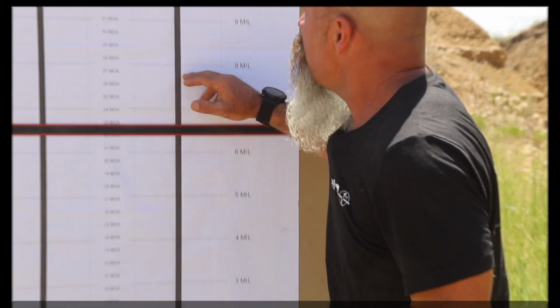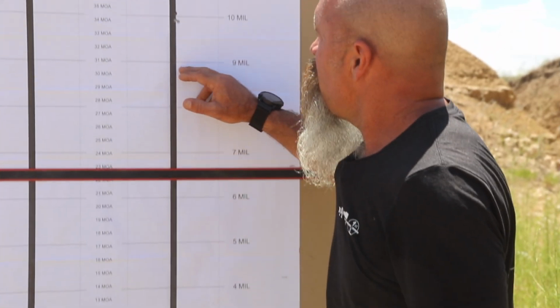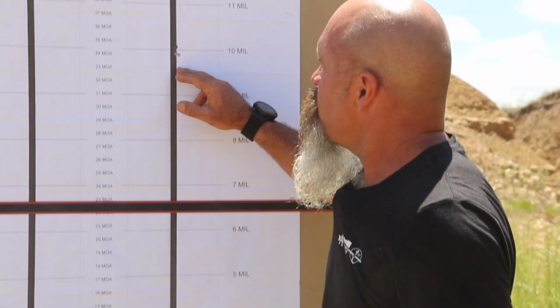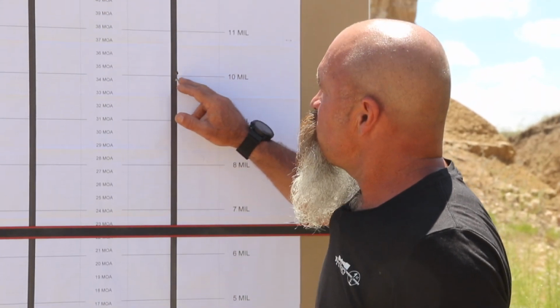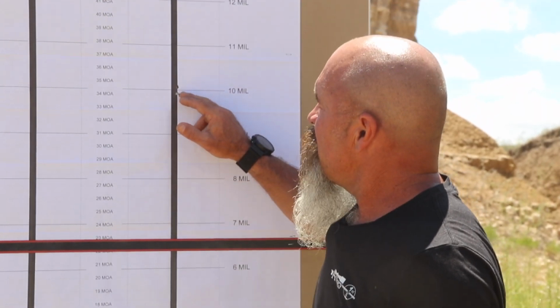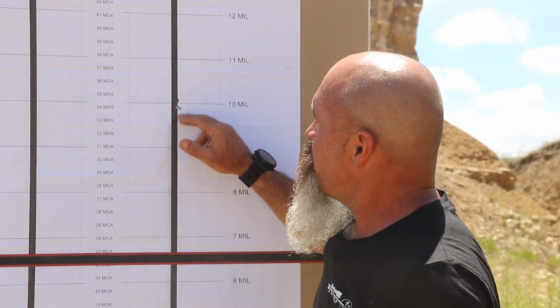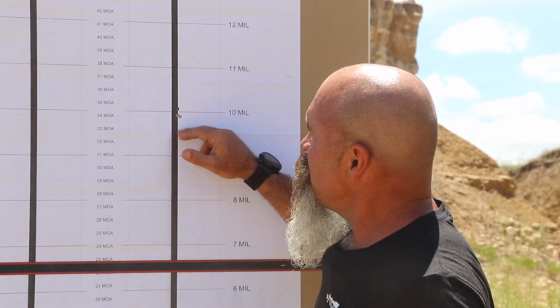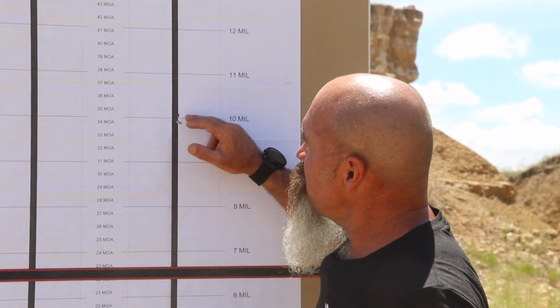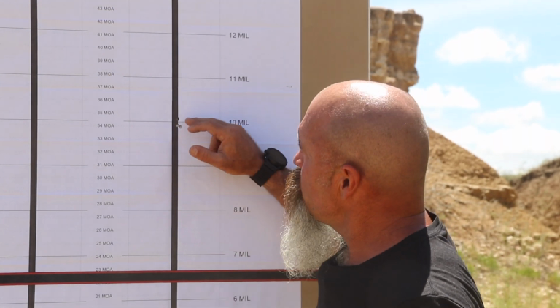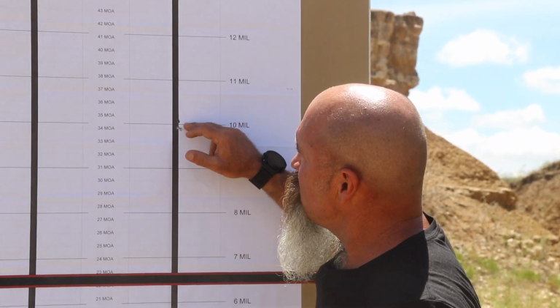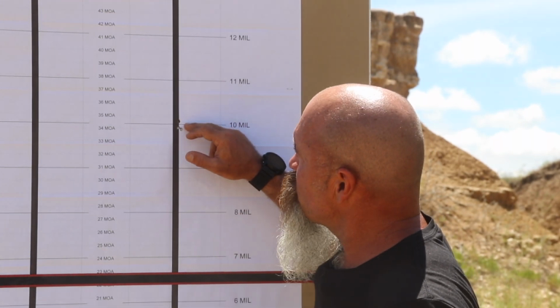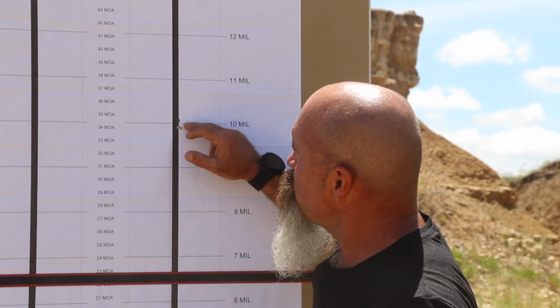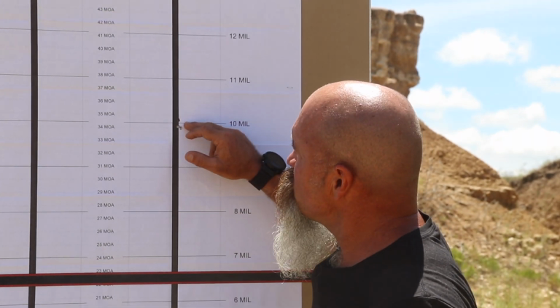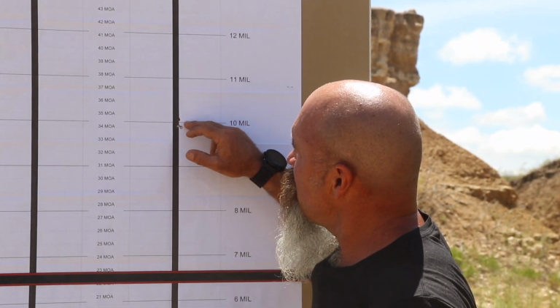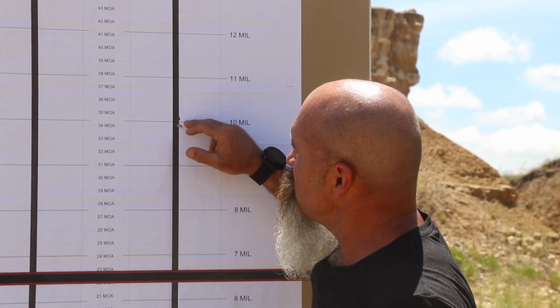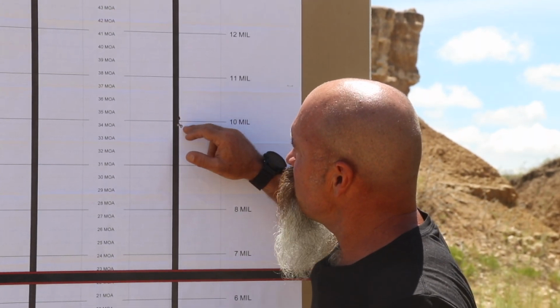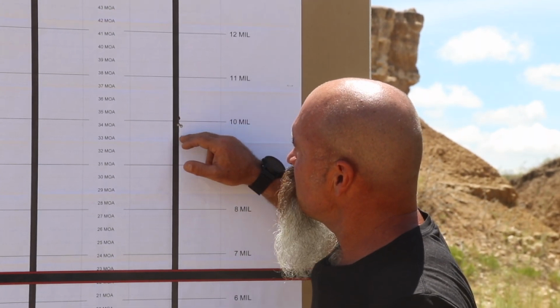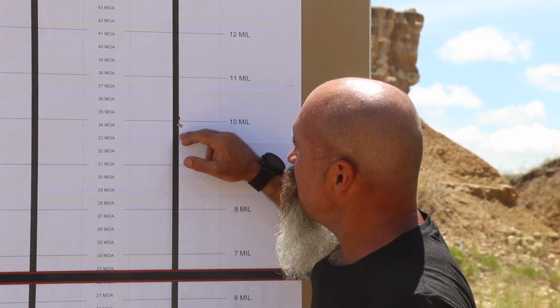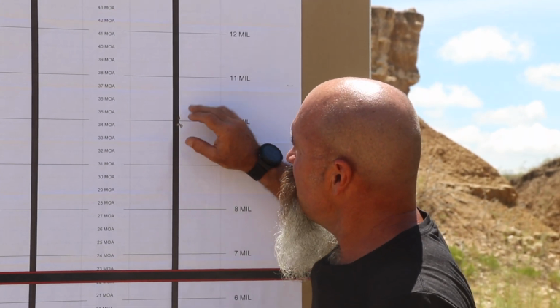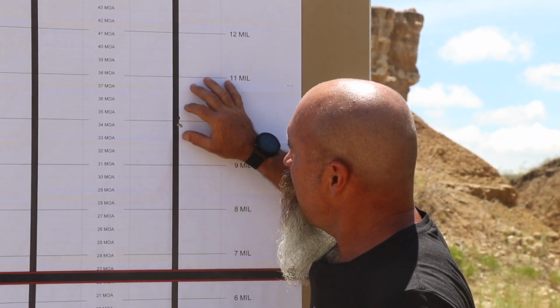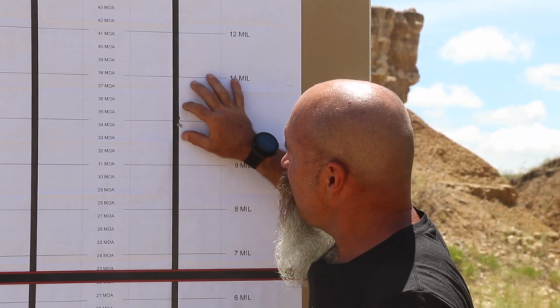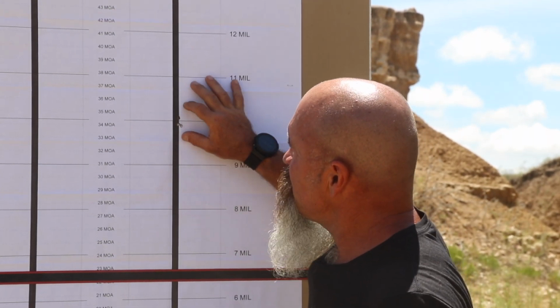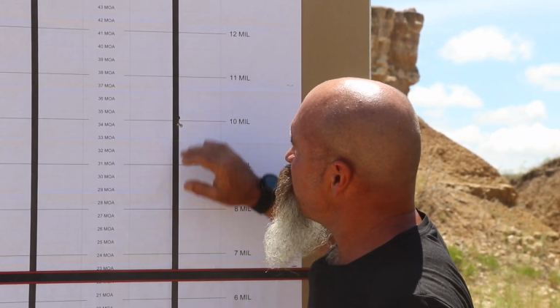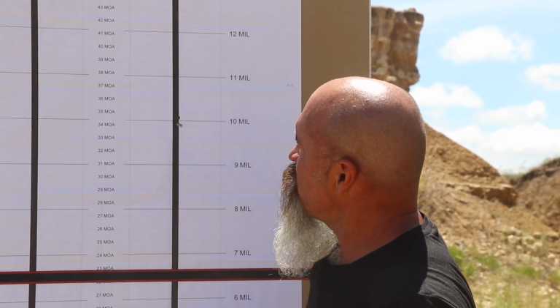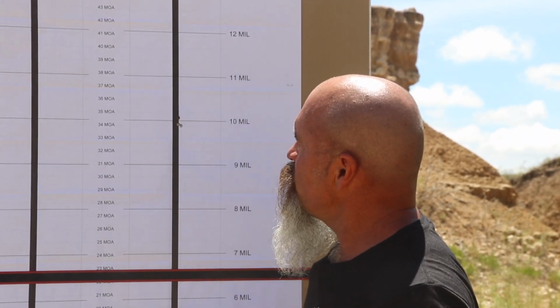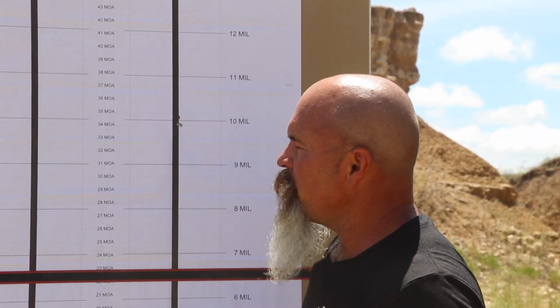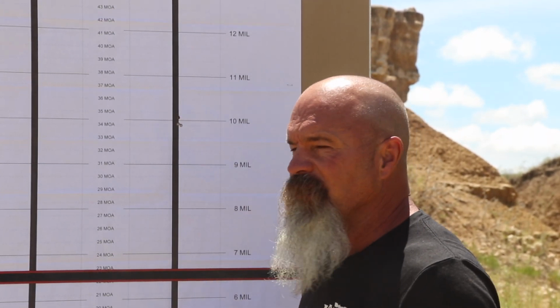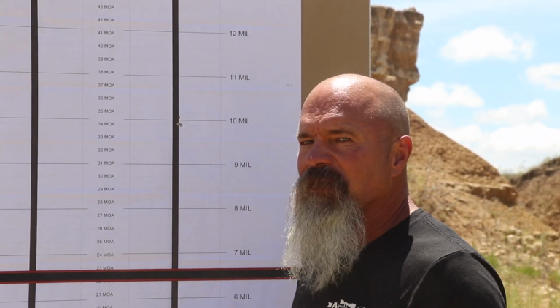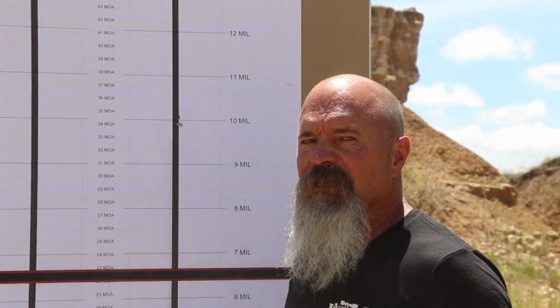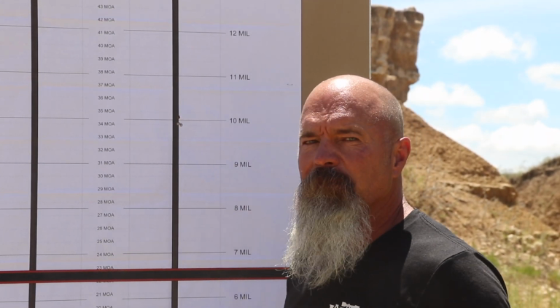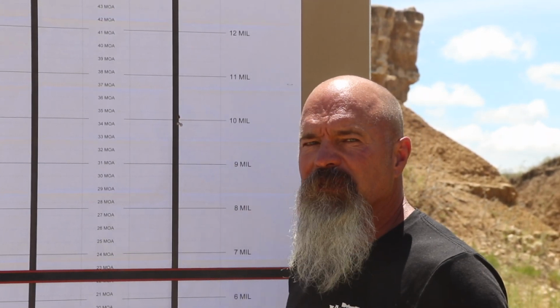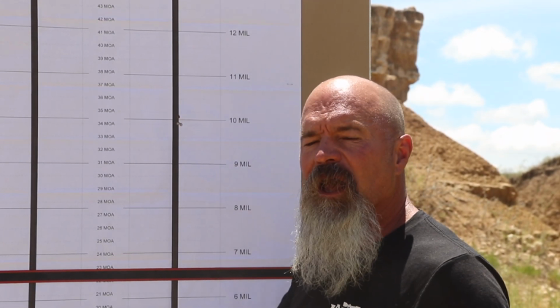Once we got up here, we took three more shots. As you can see, nice half-minute group, exactly 10 mils high.